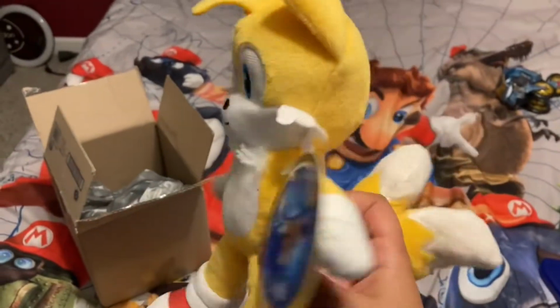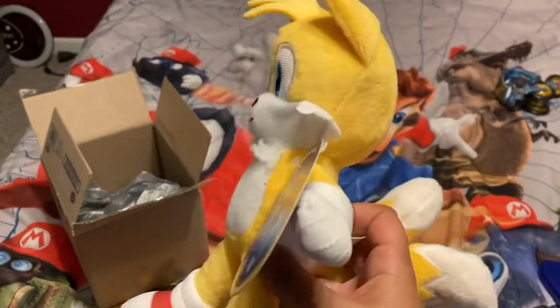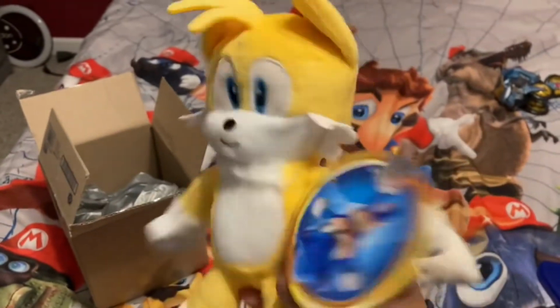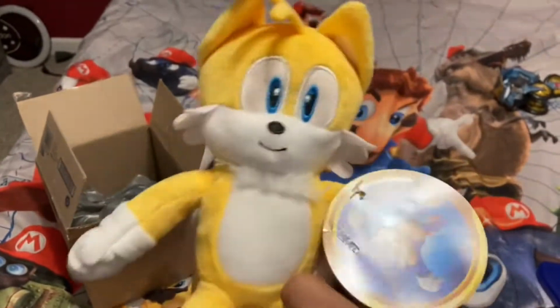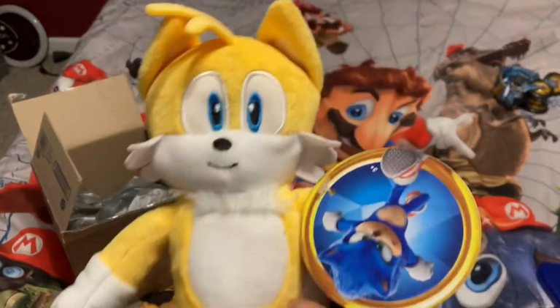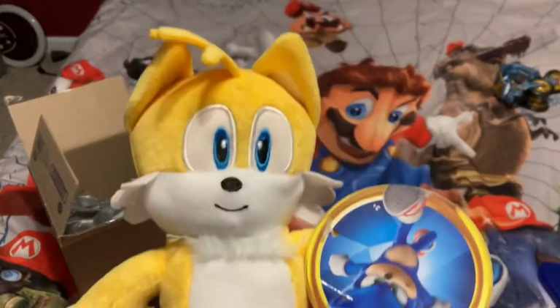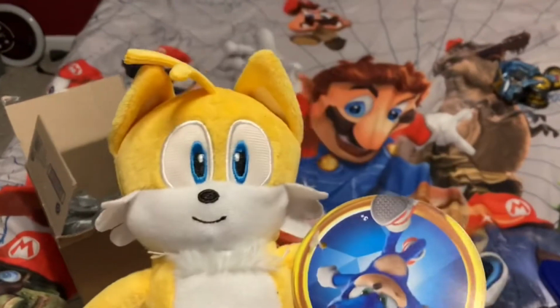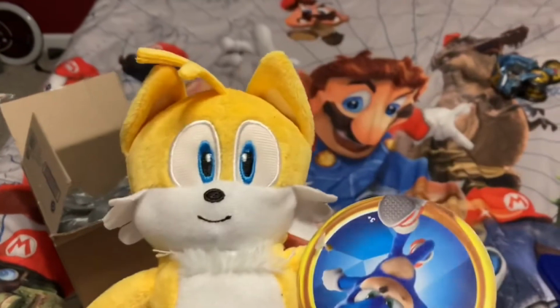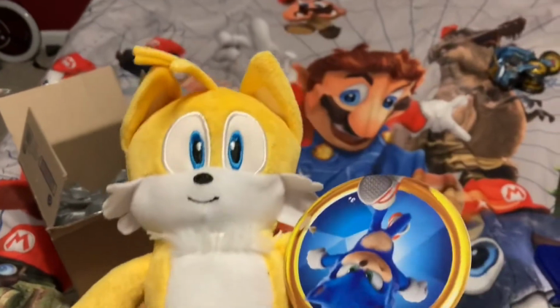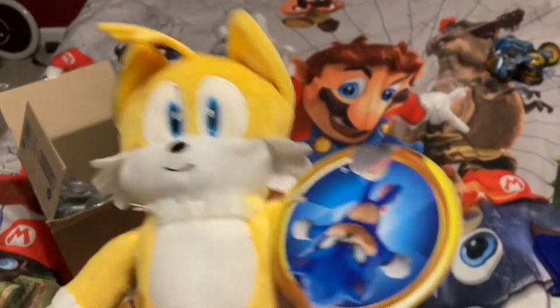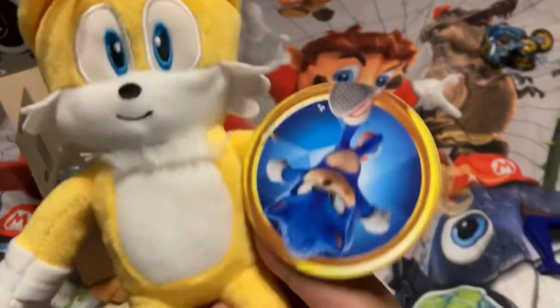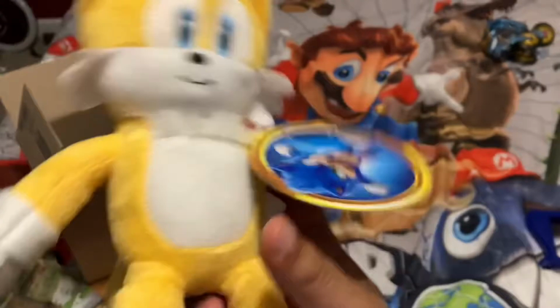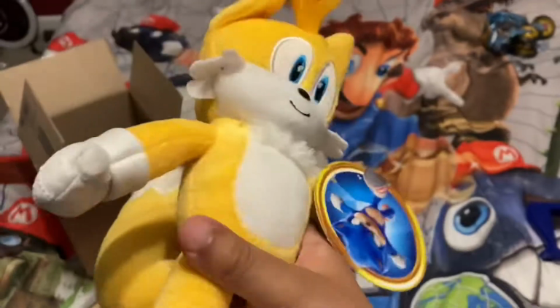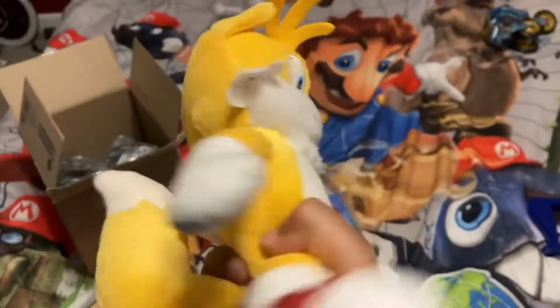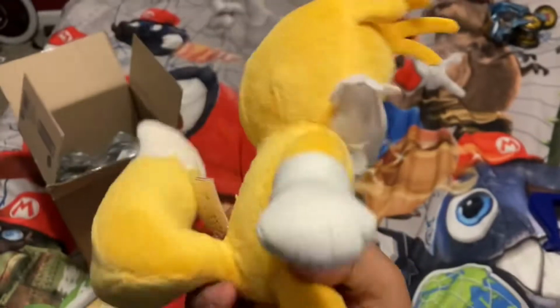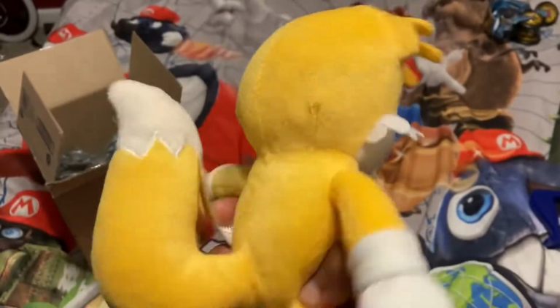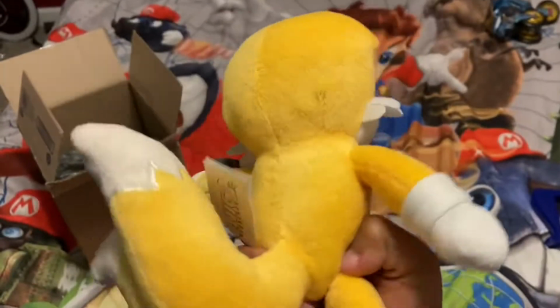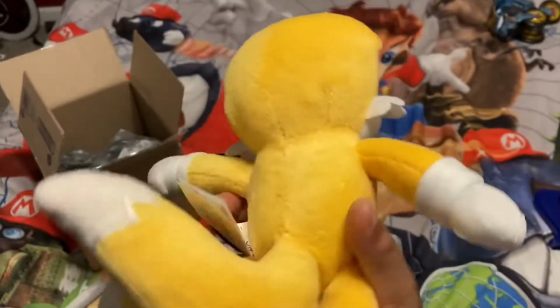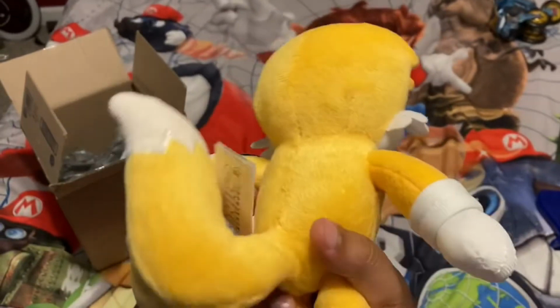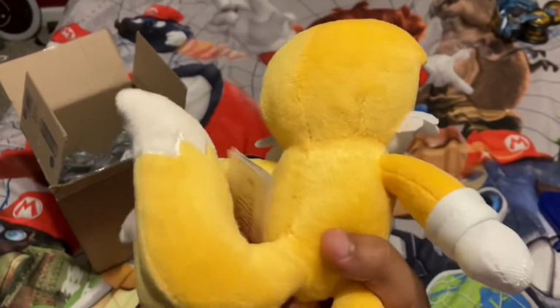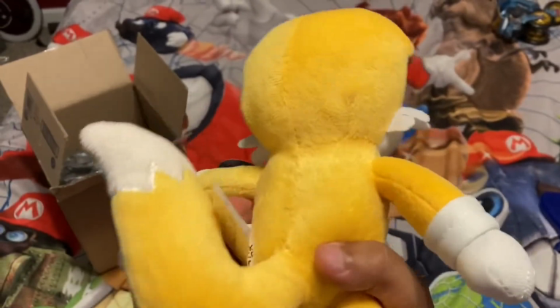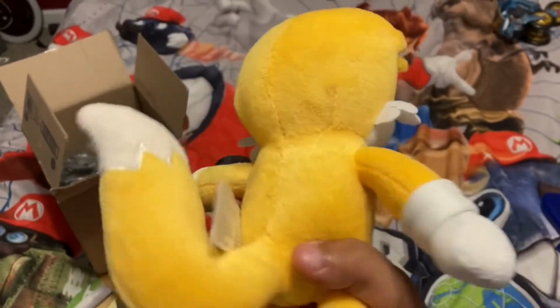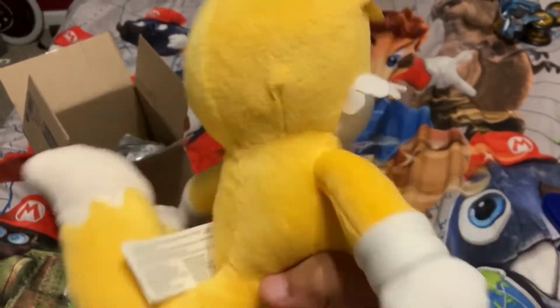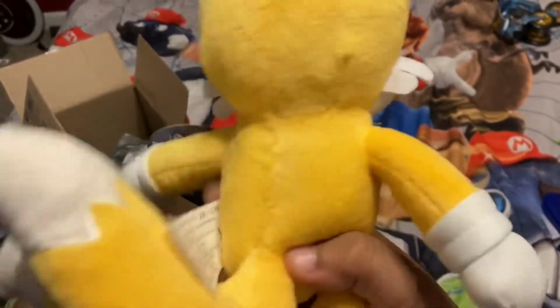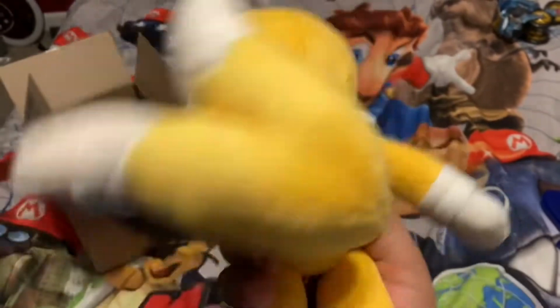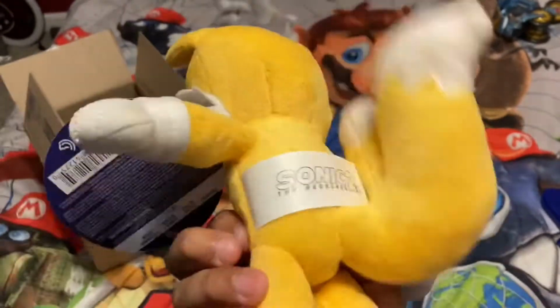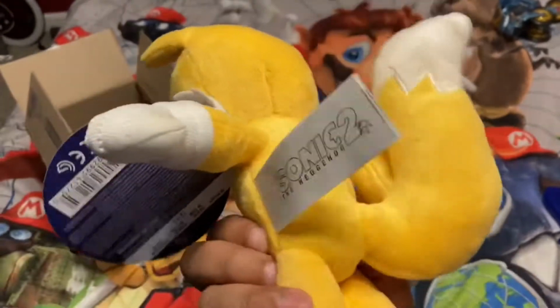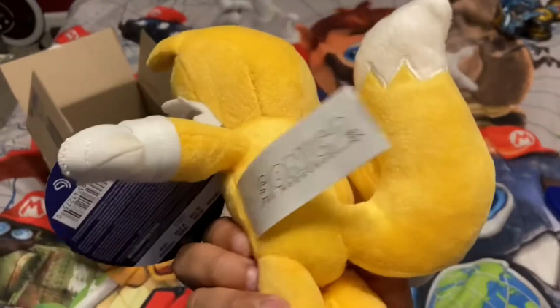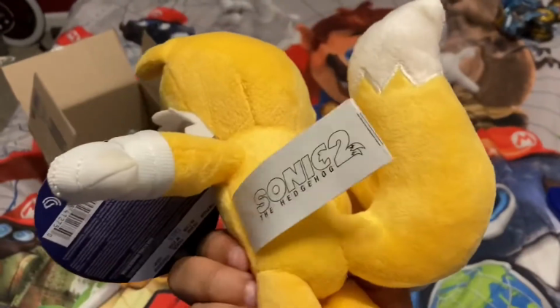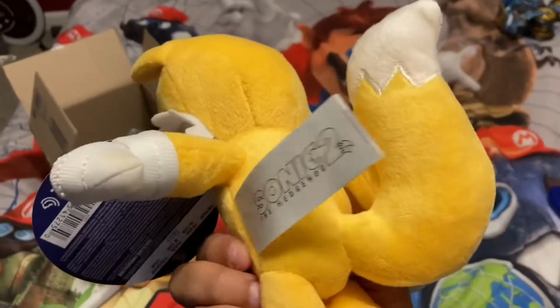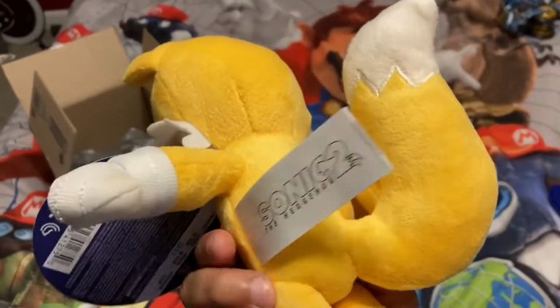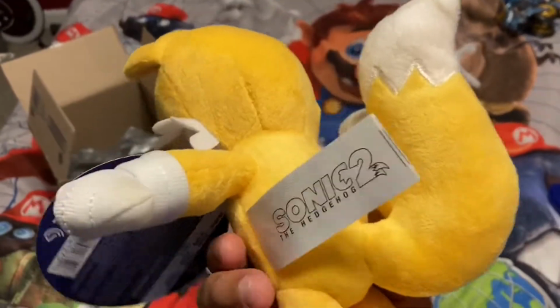I don't mind the kind of derpy look, but I promise you guys it is a good plush. There's the tush tag right there.